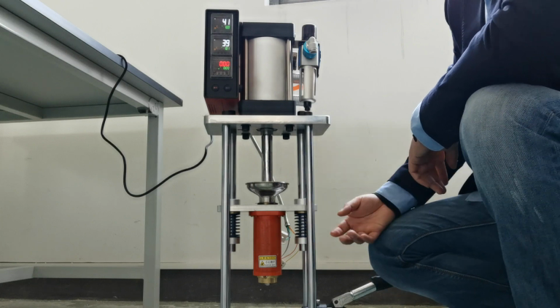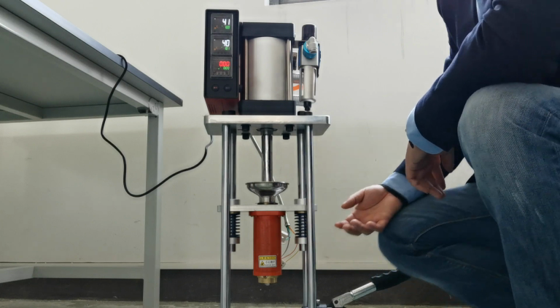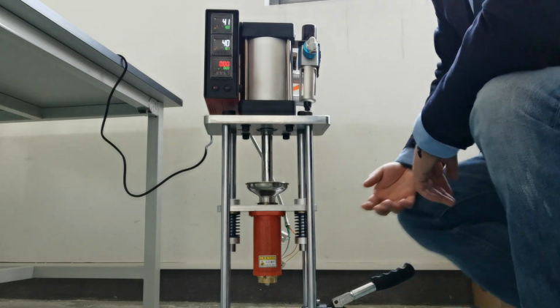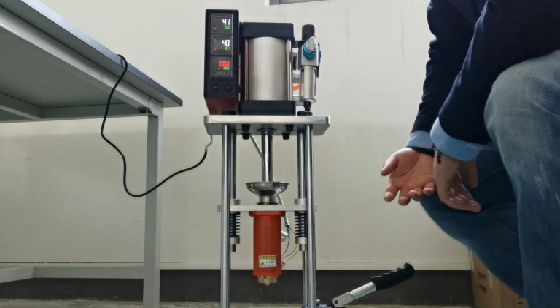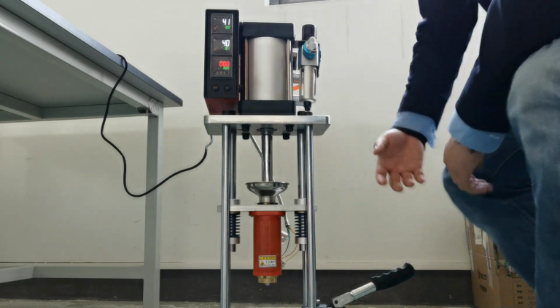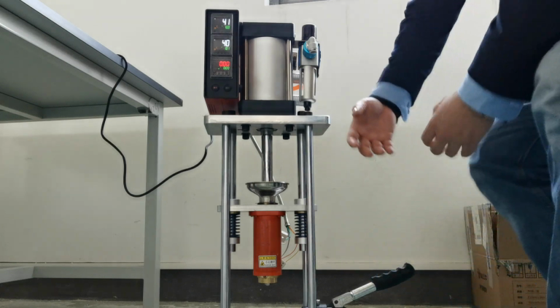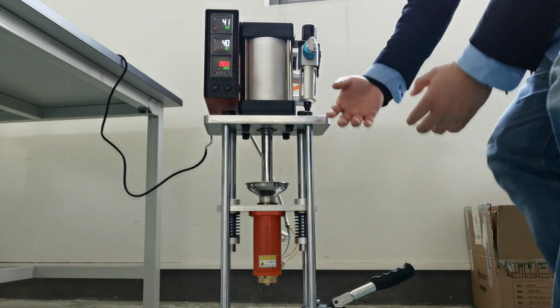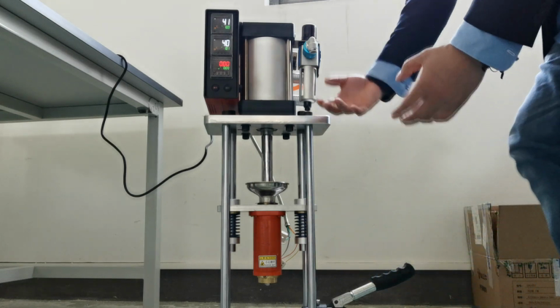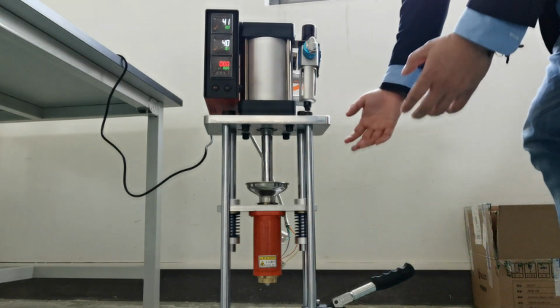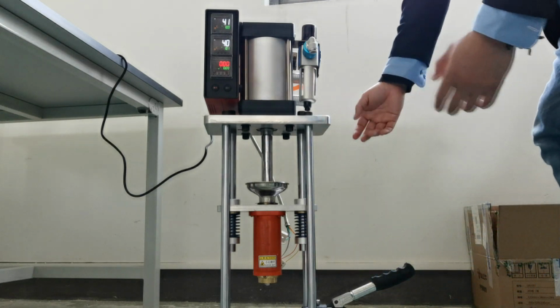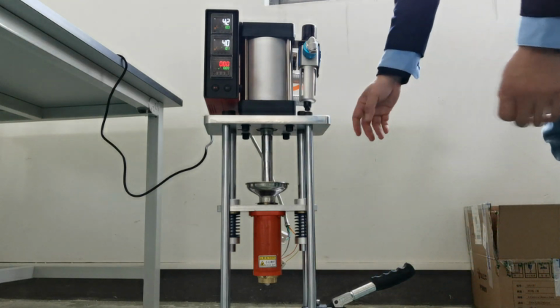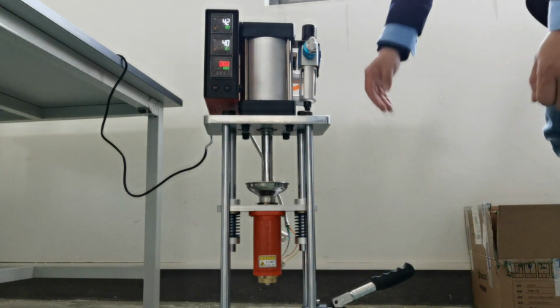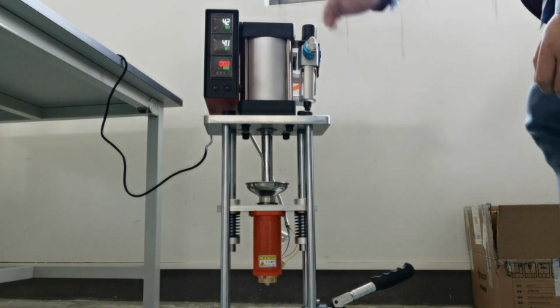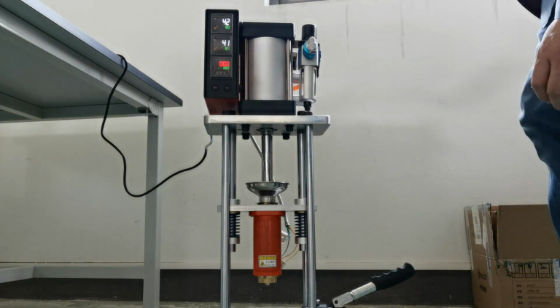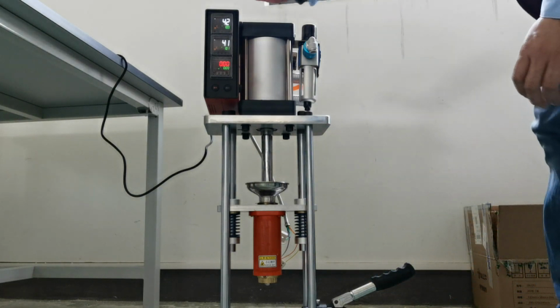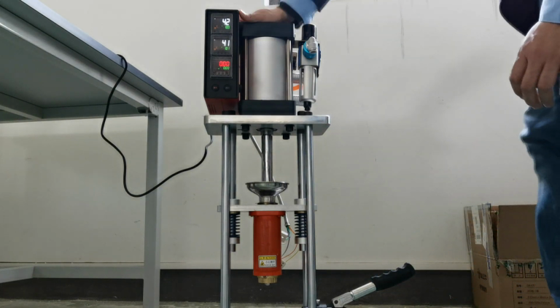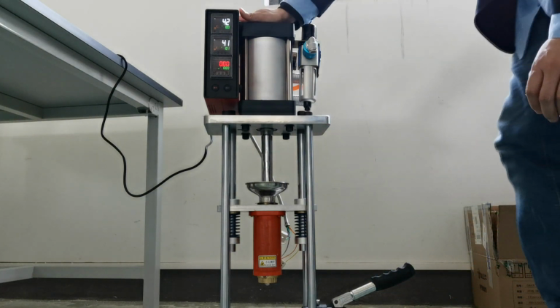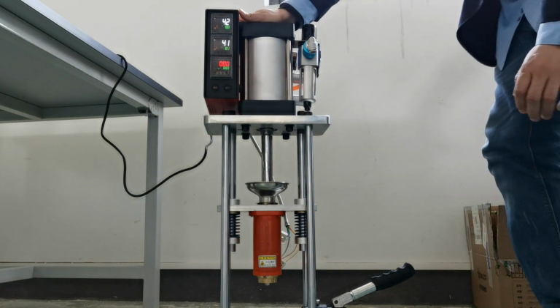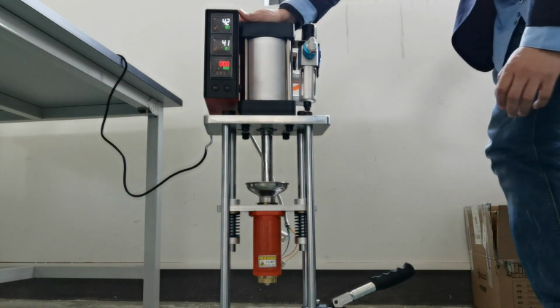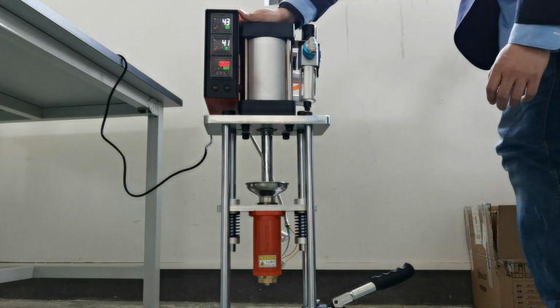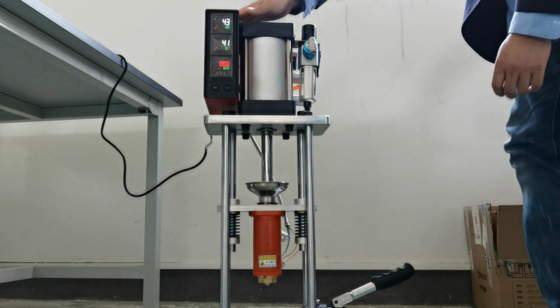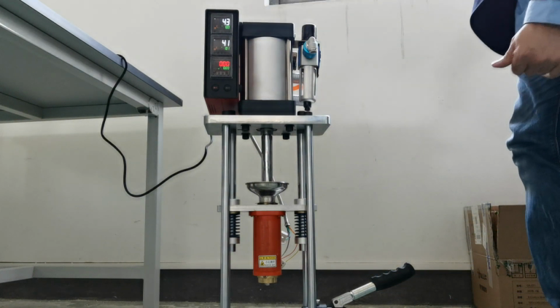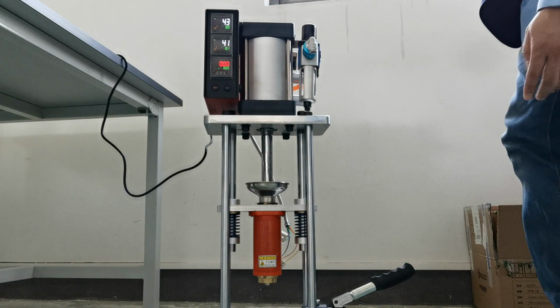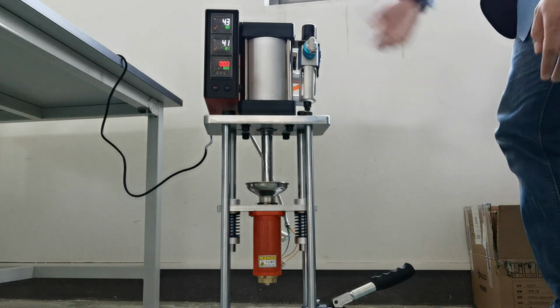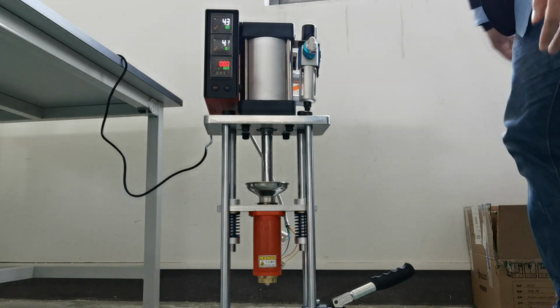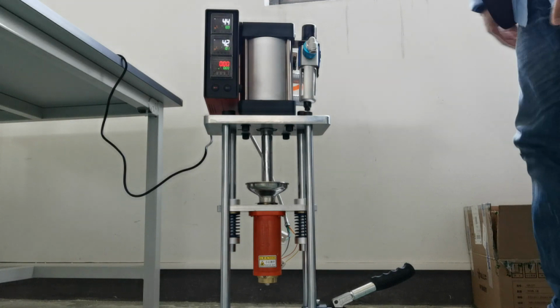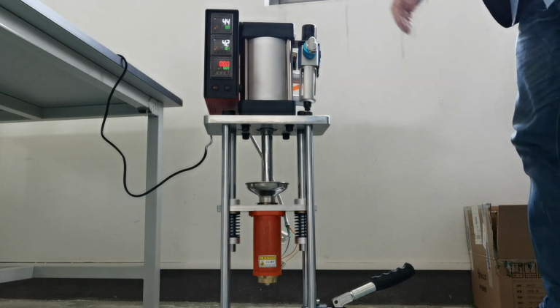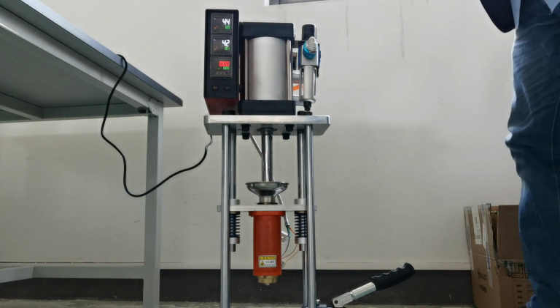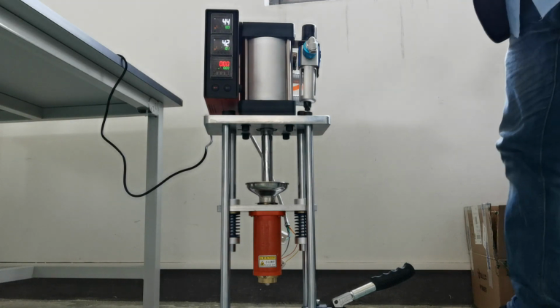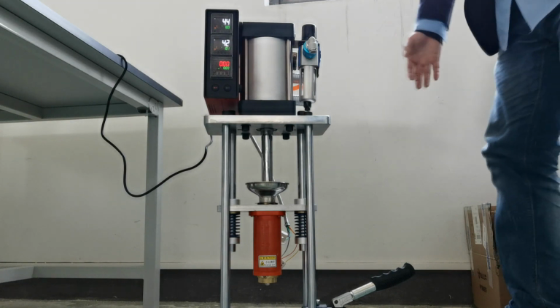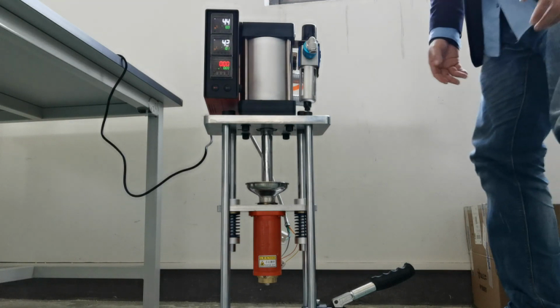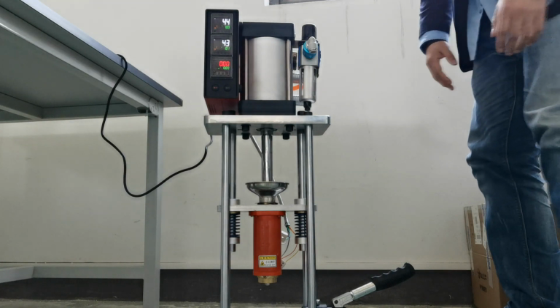You can find there is pneumatic and also a manual kind.